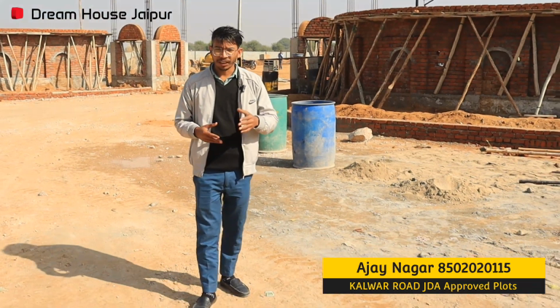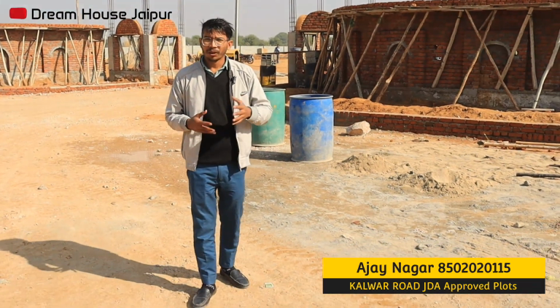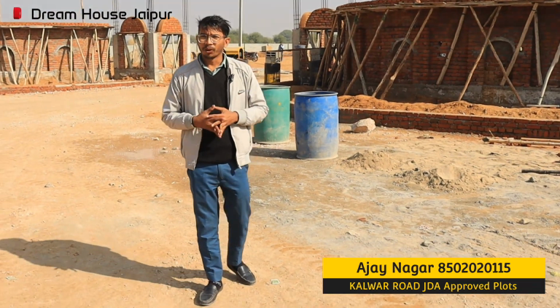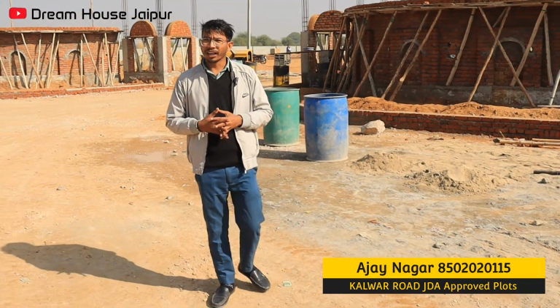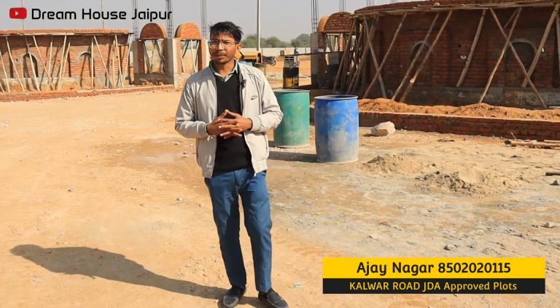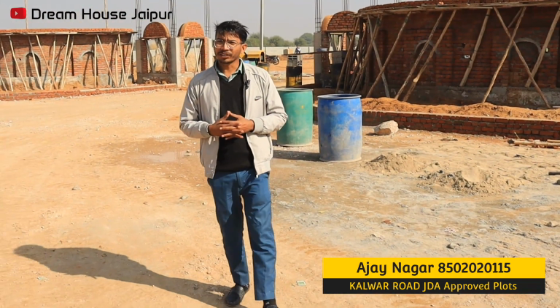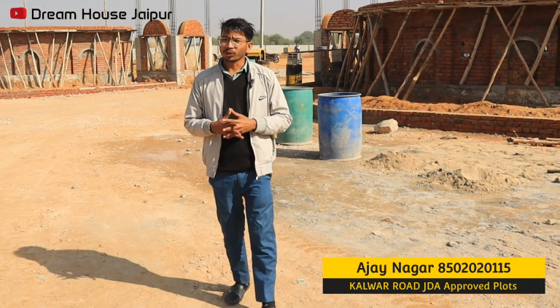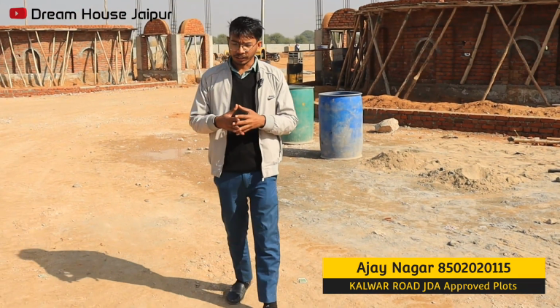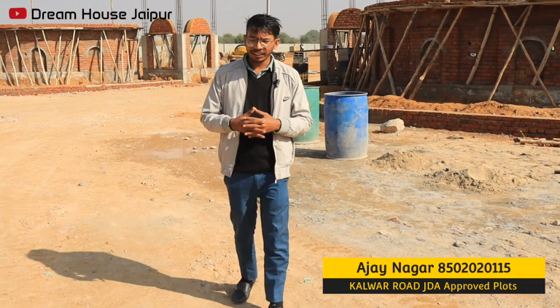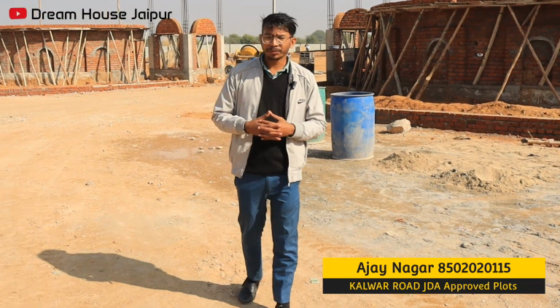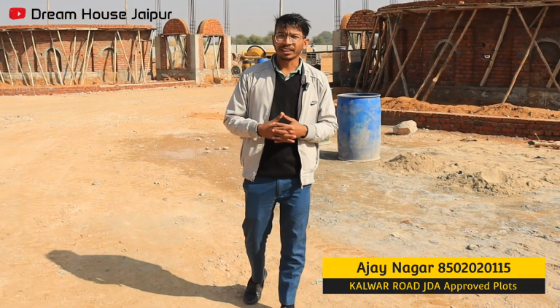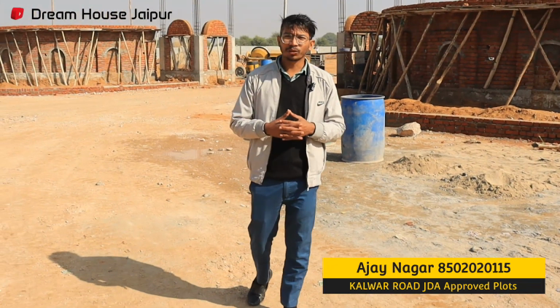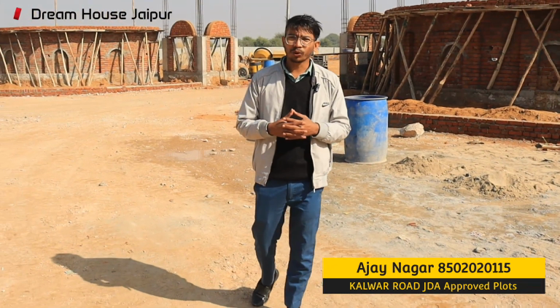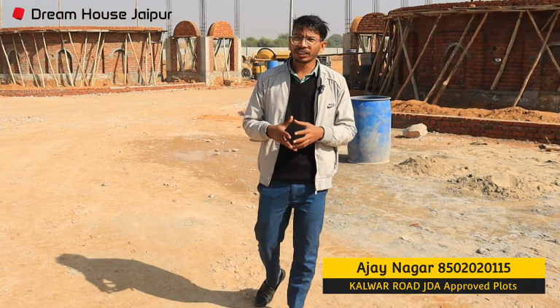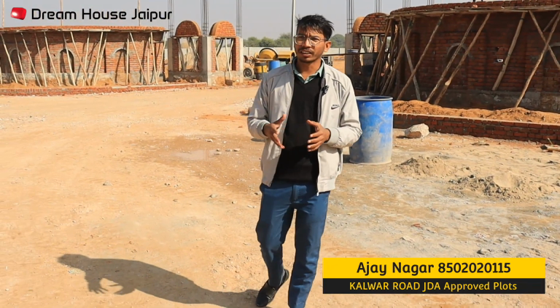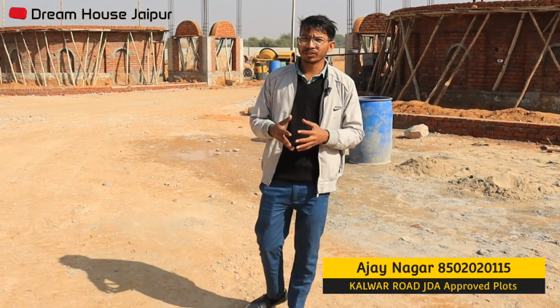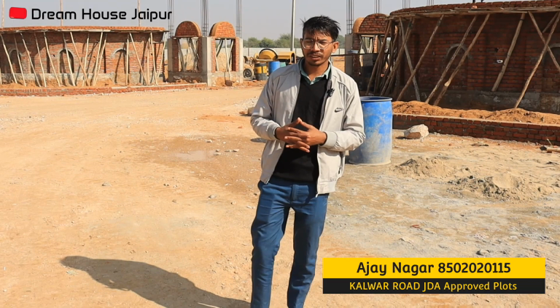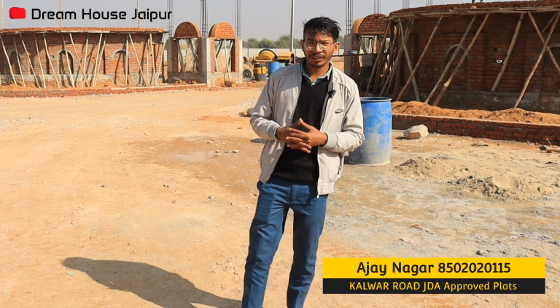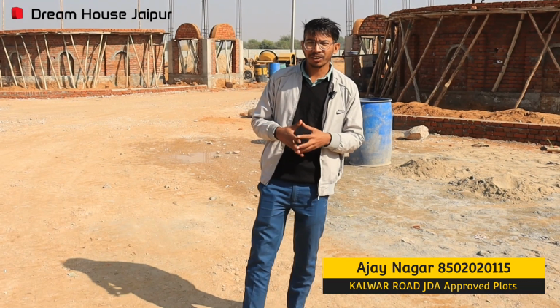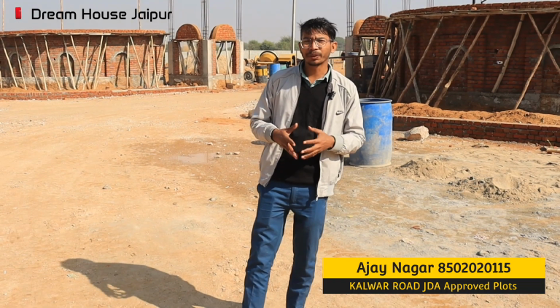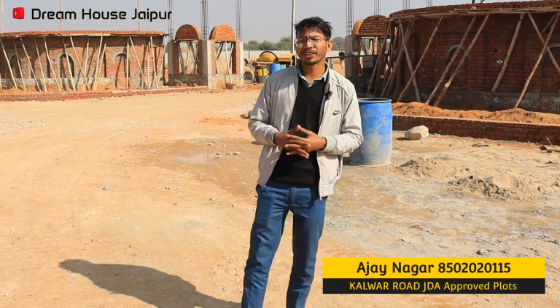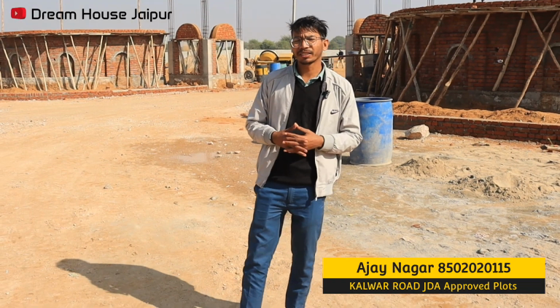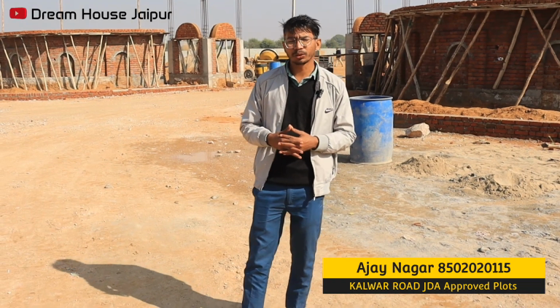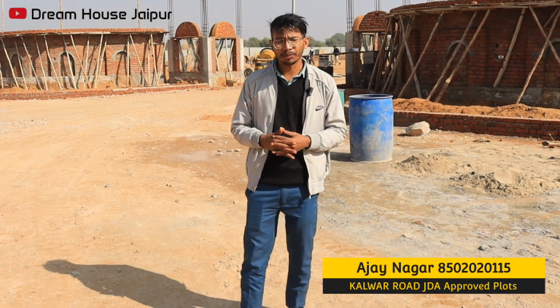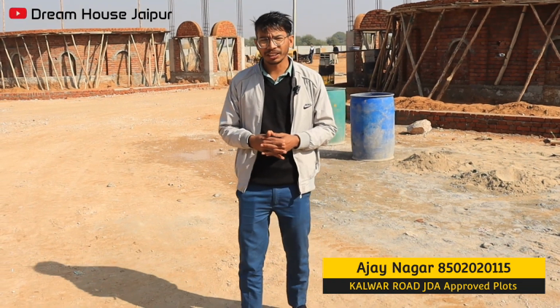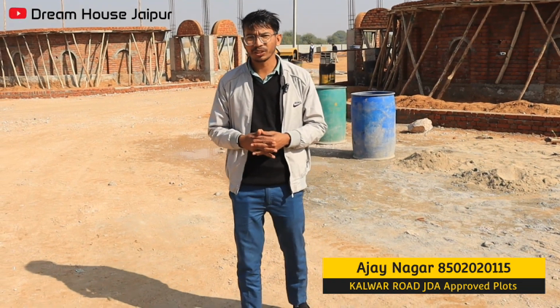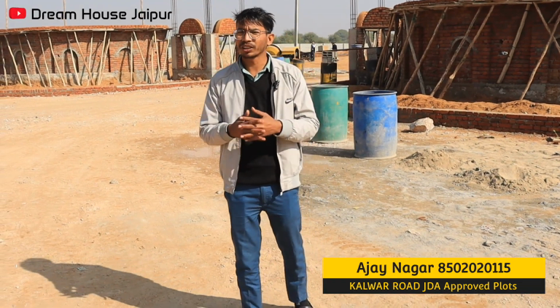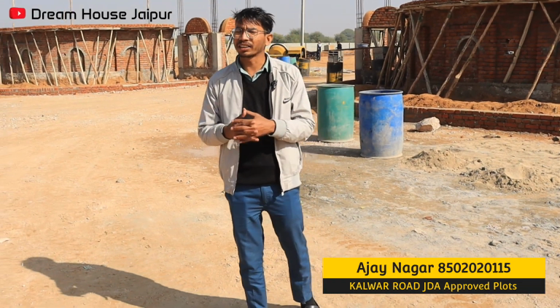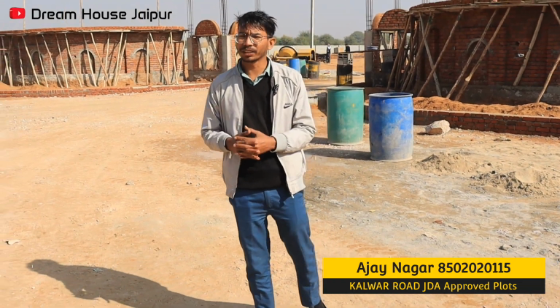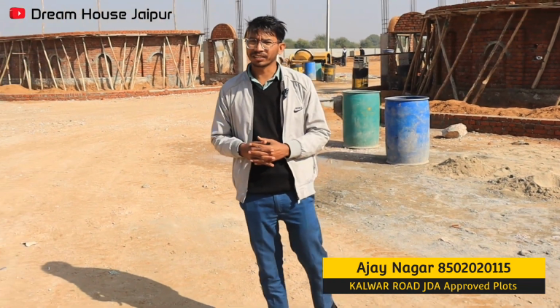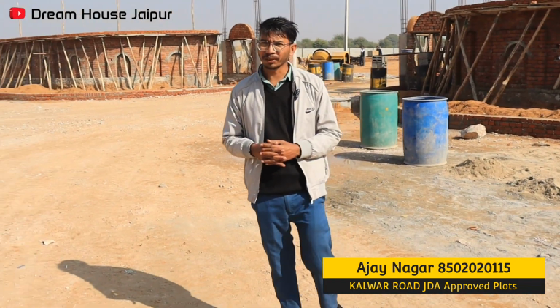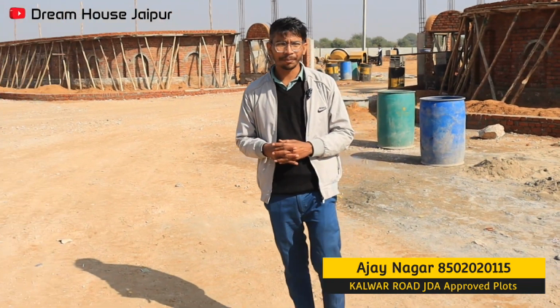If I talk about the nearest school, college, university, and hospital, we will get everything at a distance of 2 to 1.5 km.